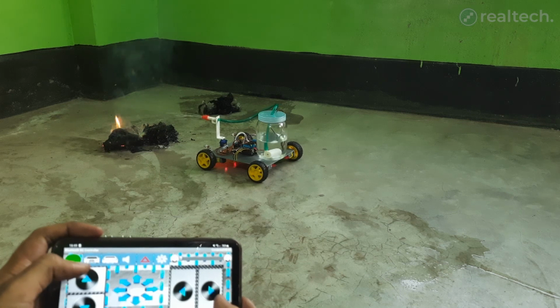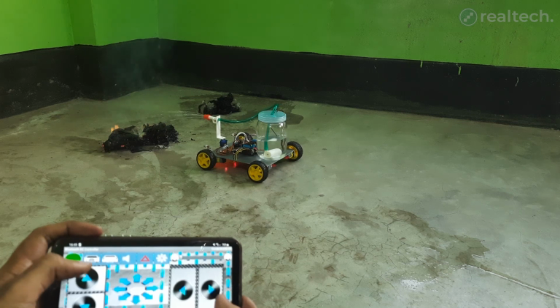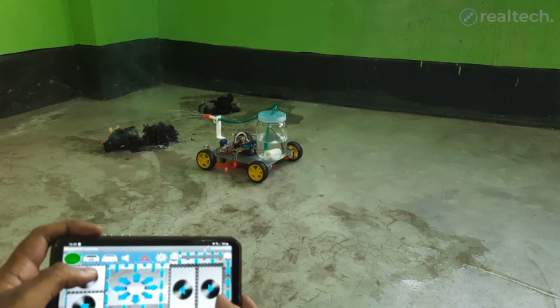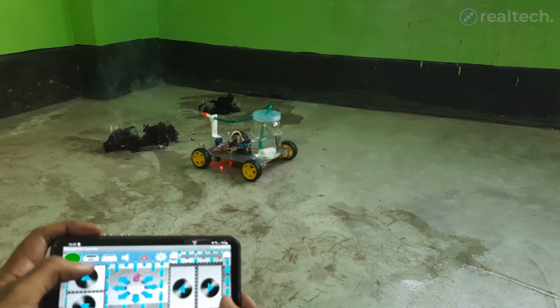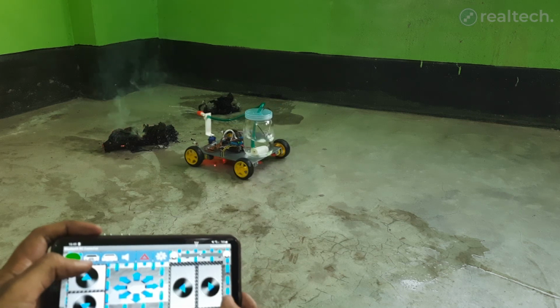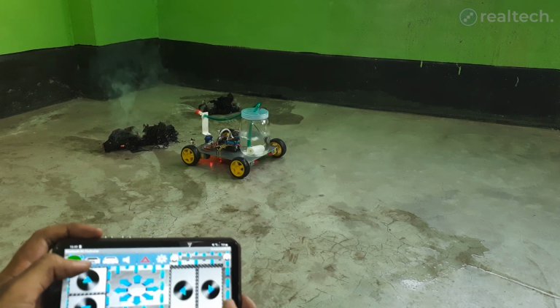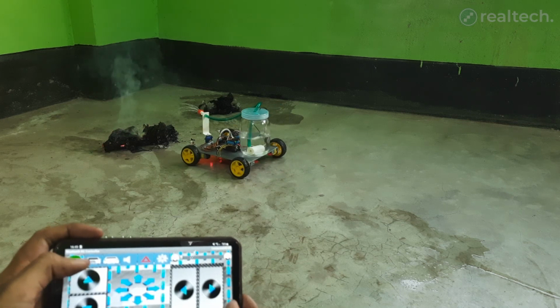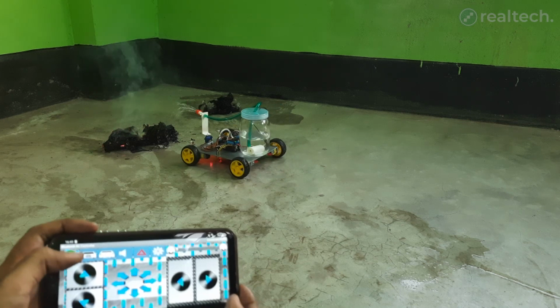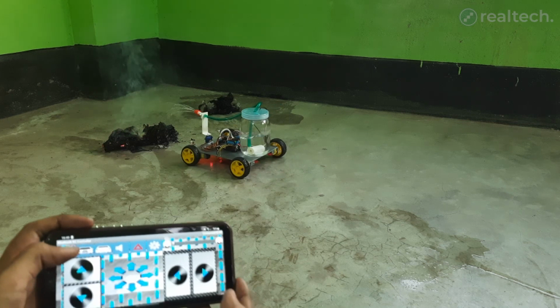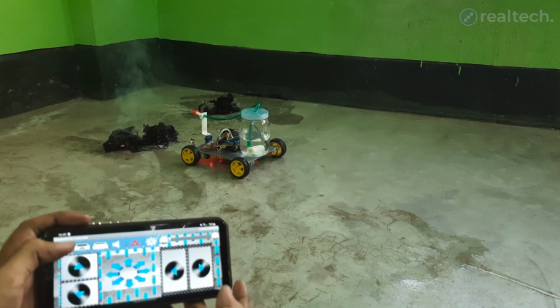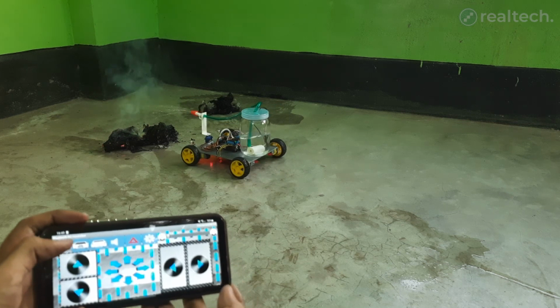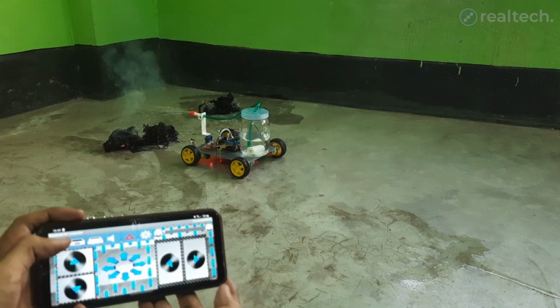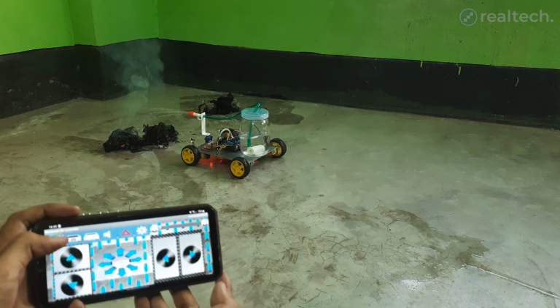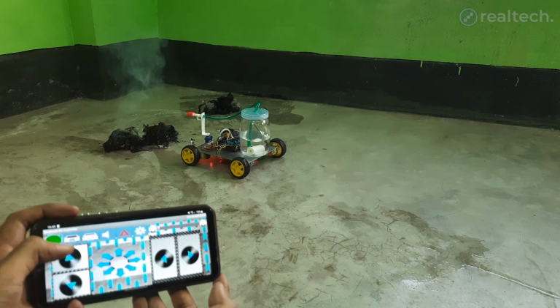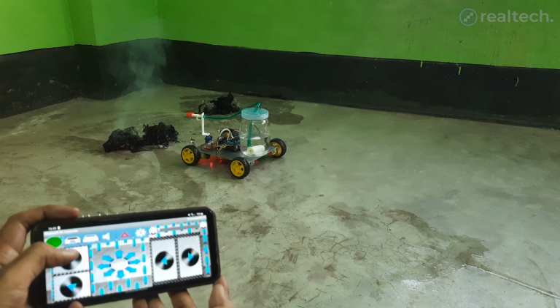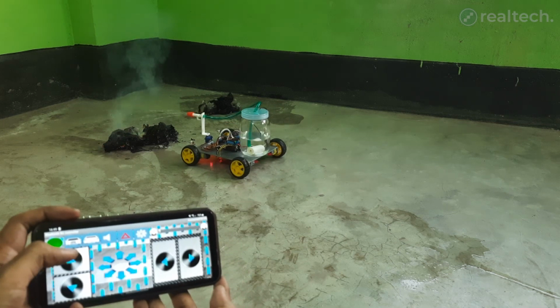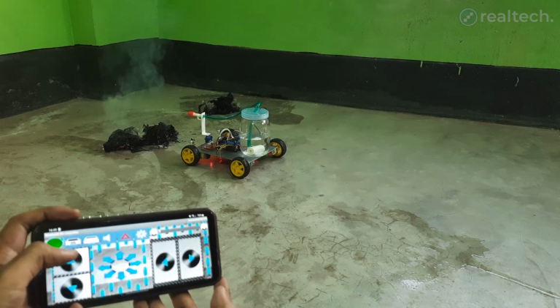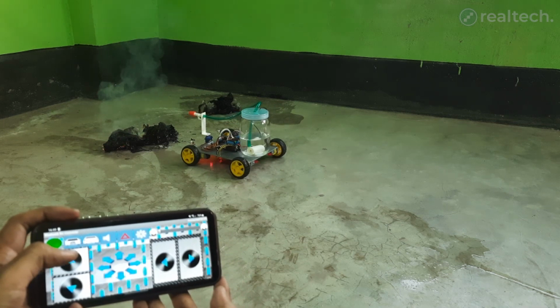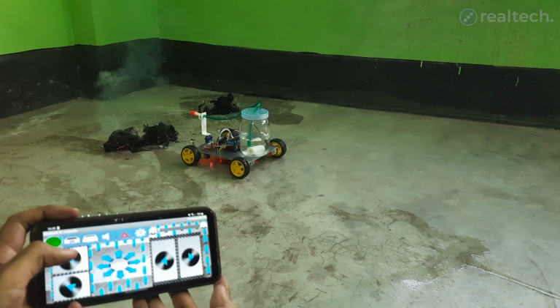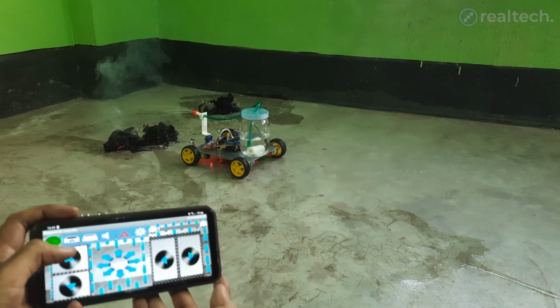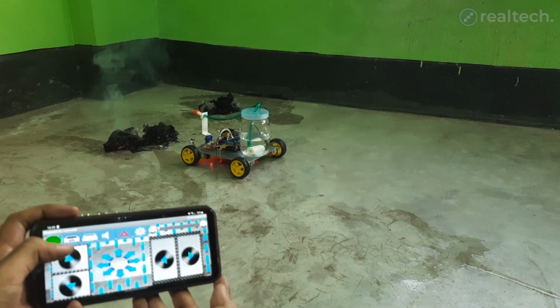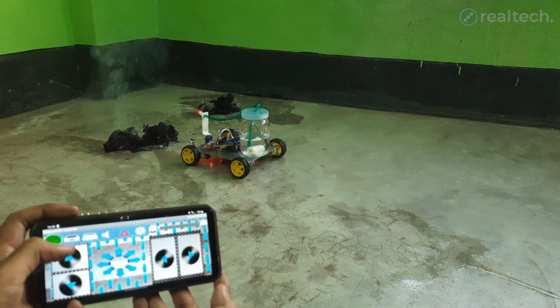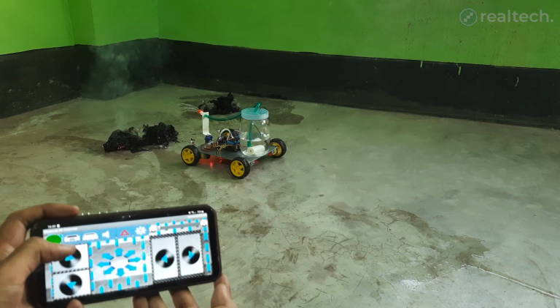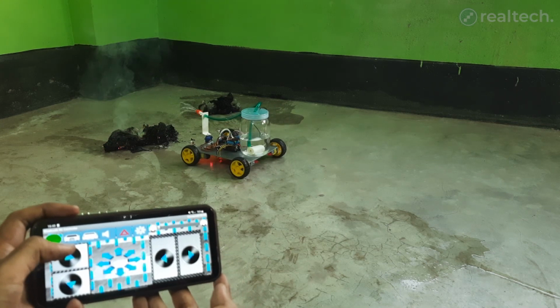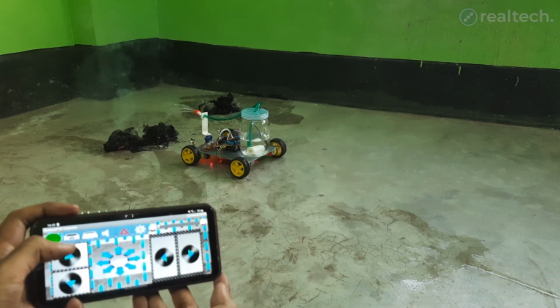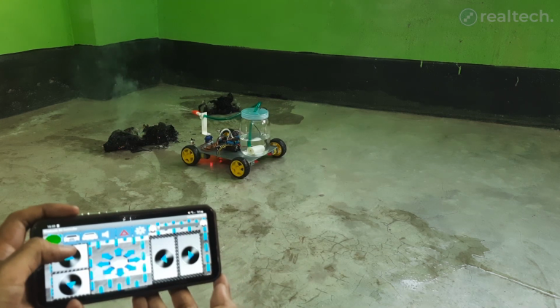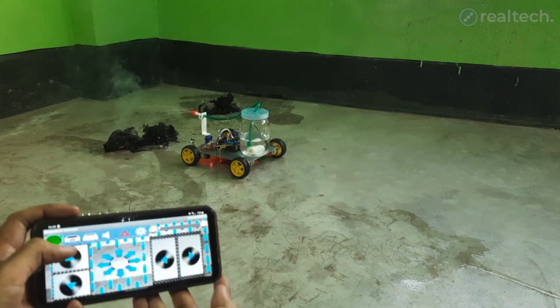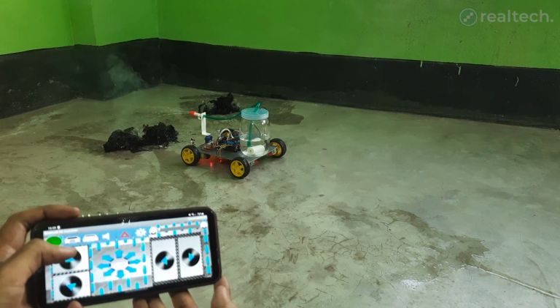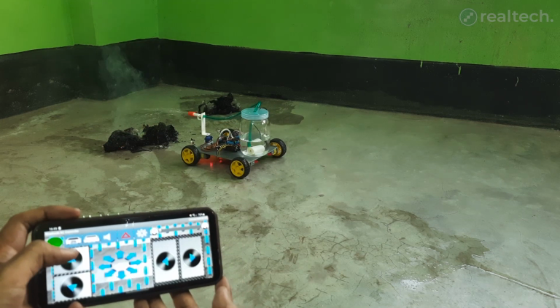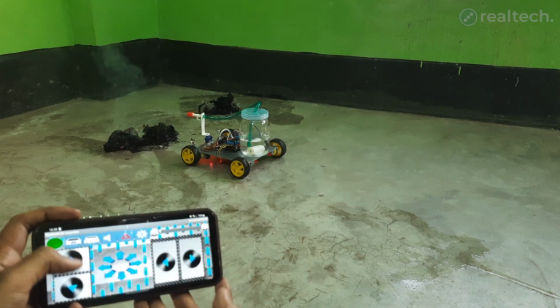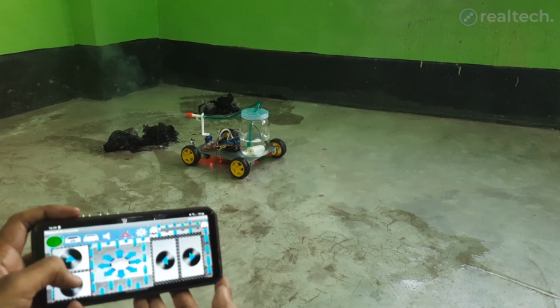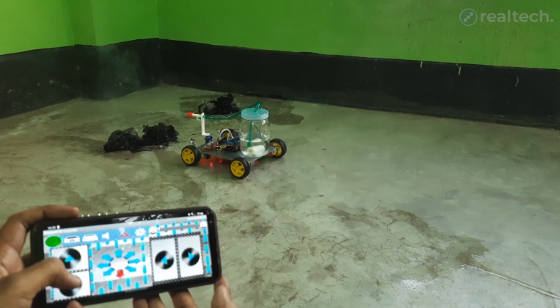This video is just a quick demonstration. I'll make a full tutorial on this project very soon.